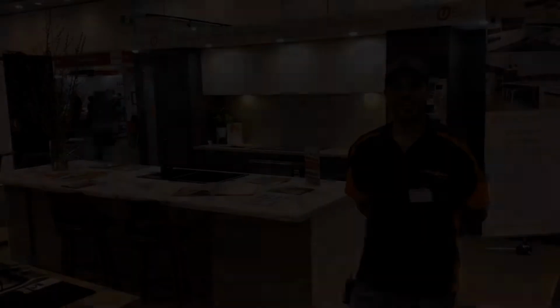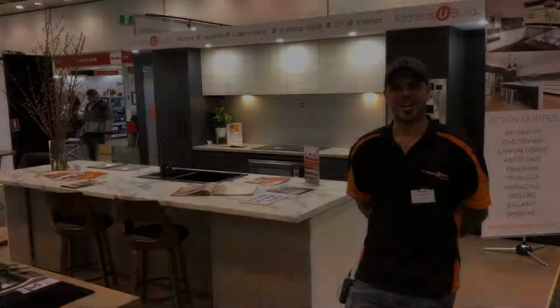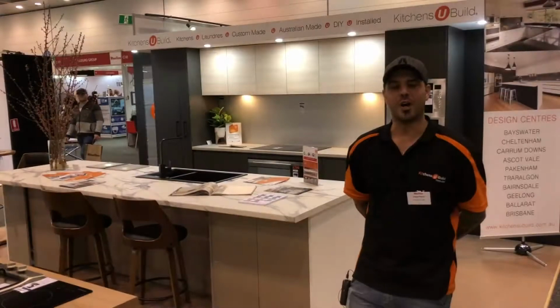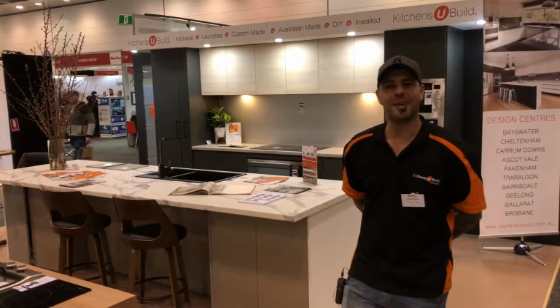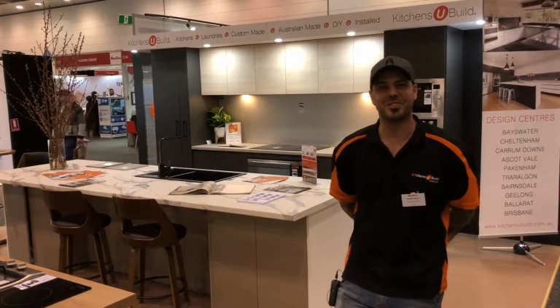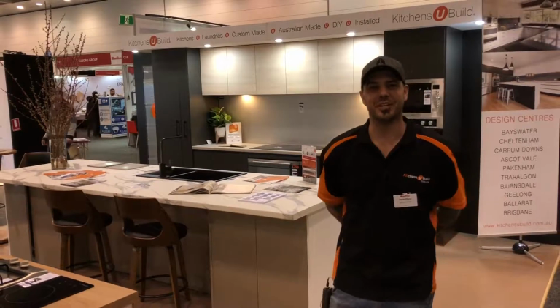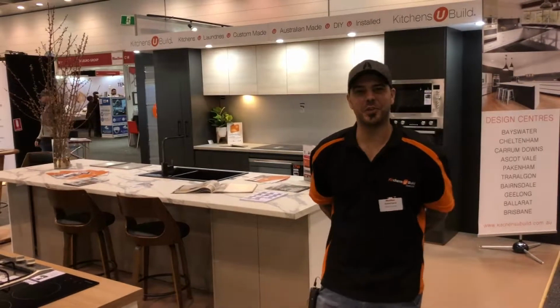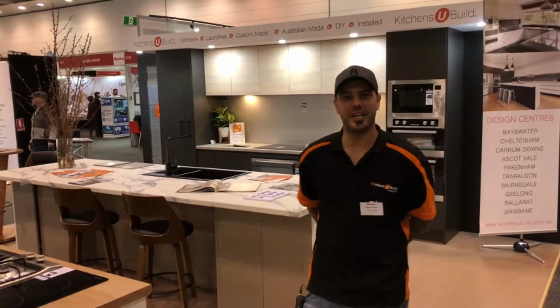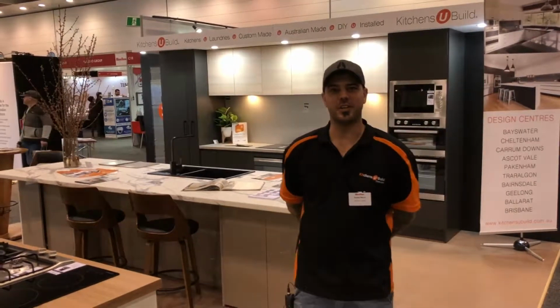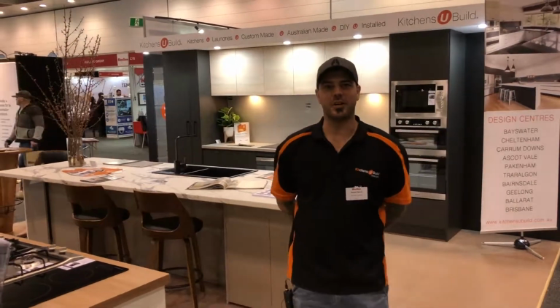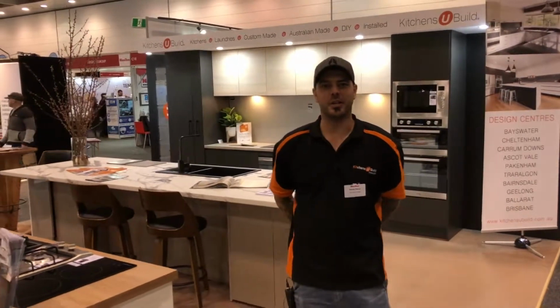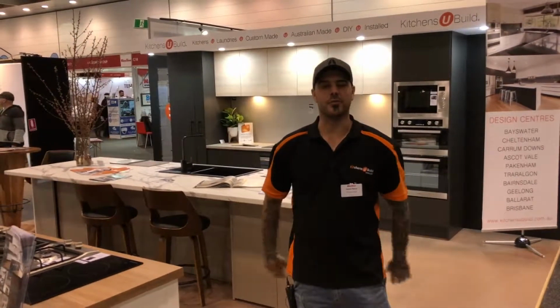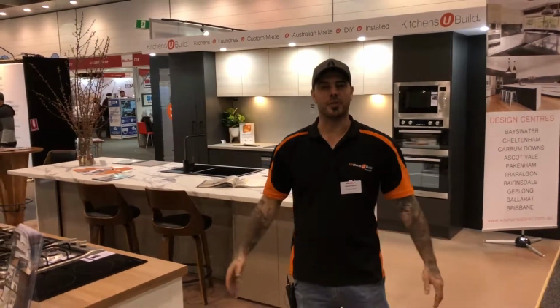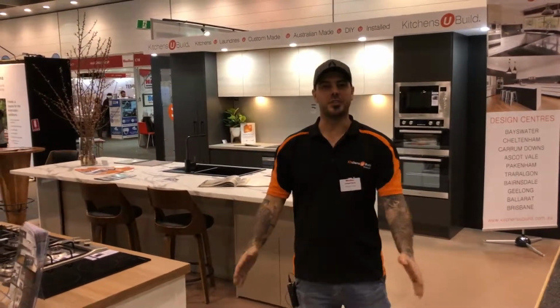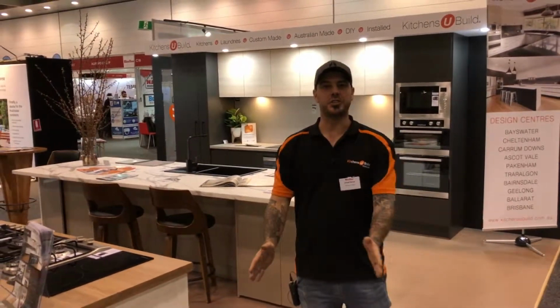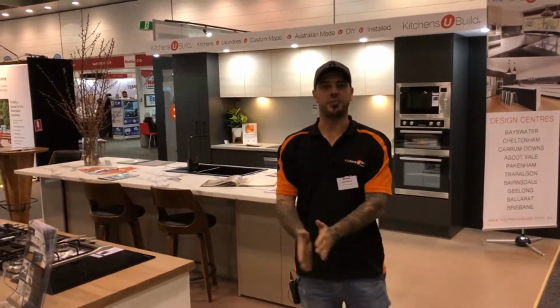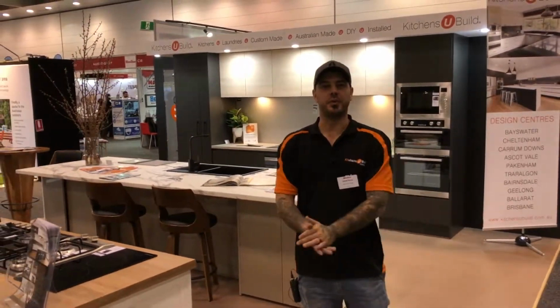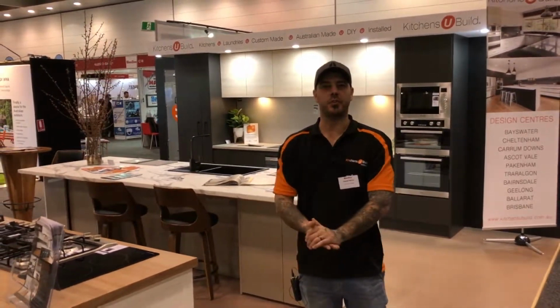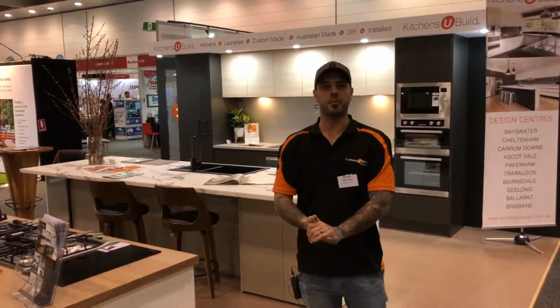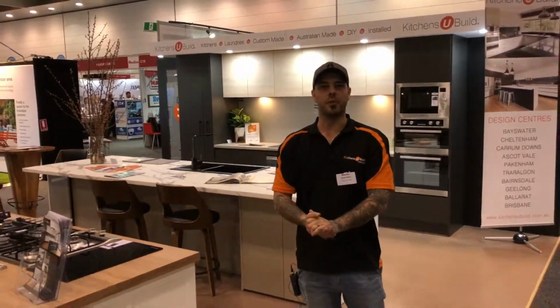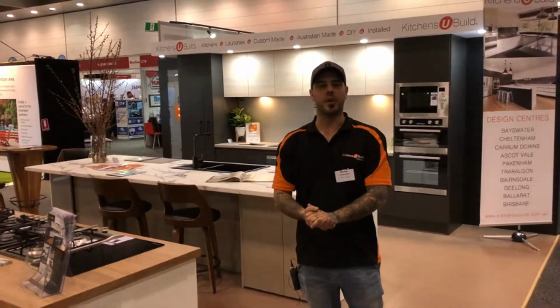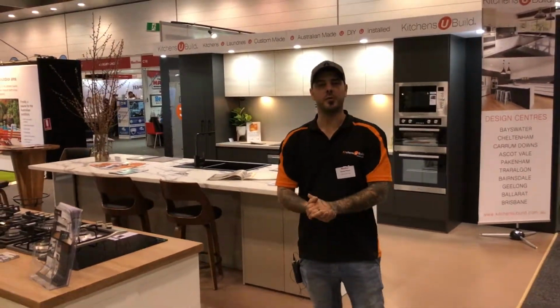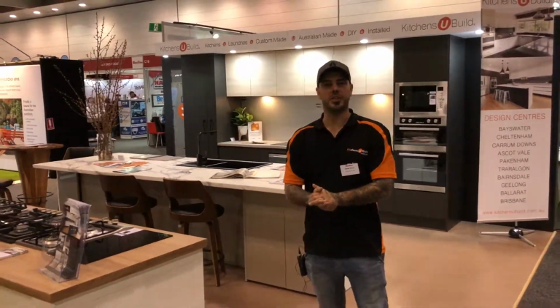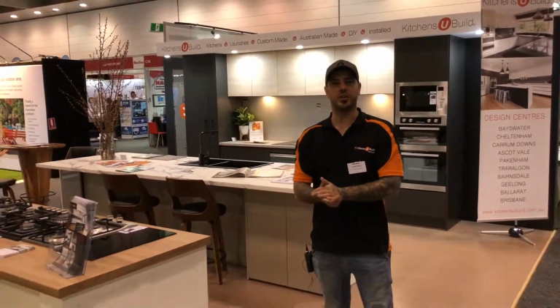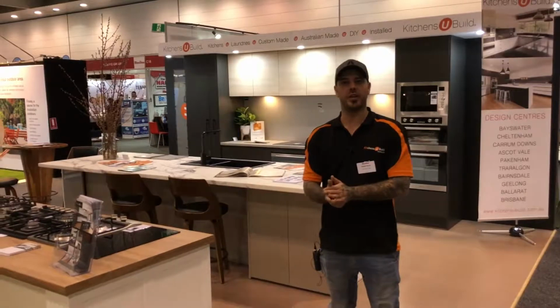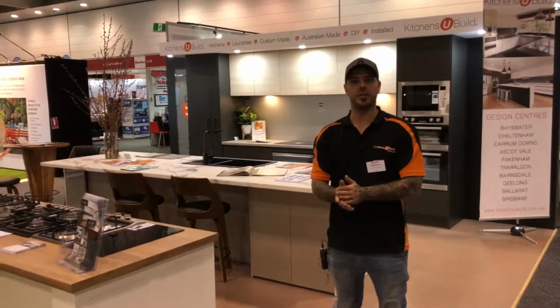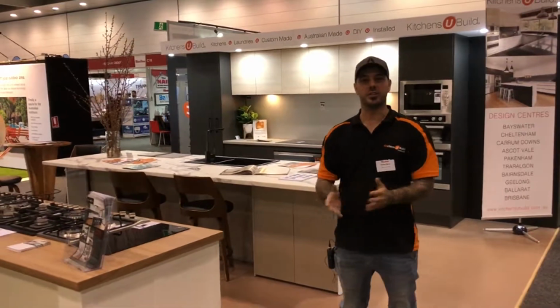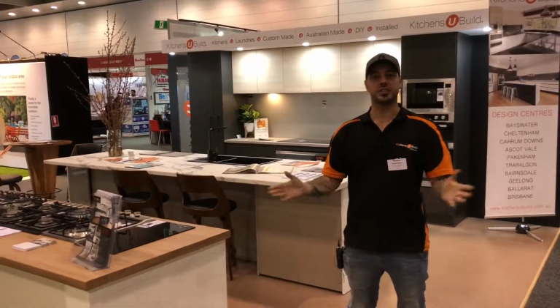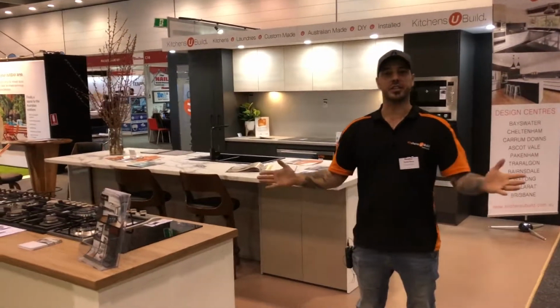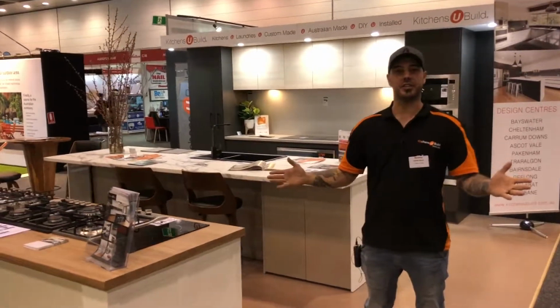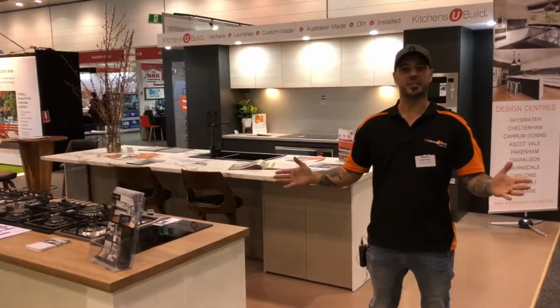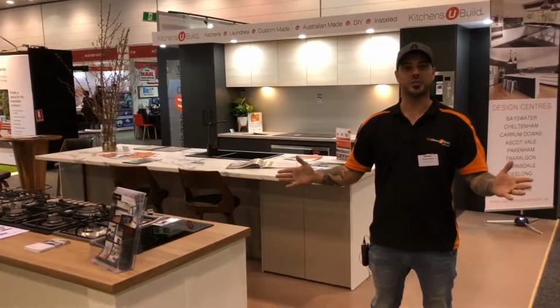Hi, my name is Daniel and I come from Kitchens You Build. We're at the Melbourne Home Show and I'd like to take you around our store.